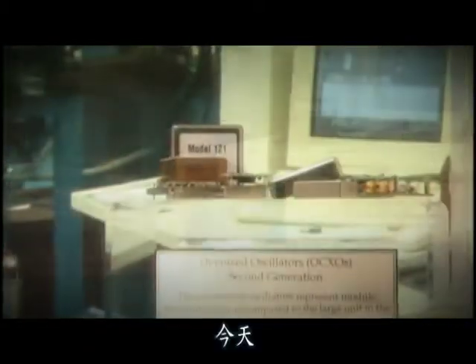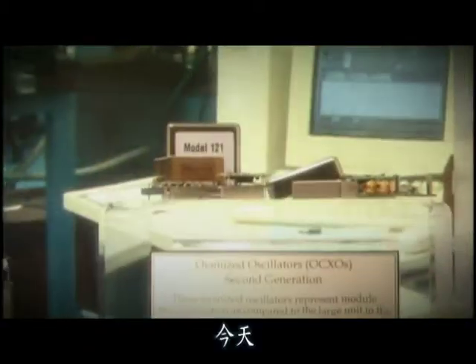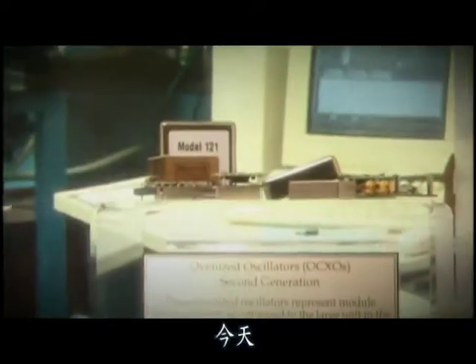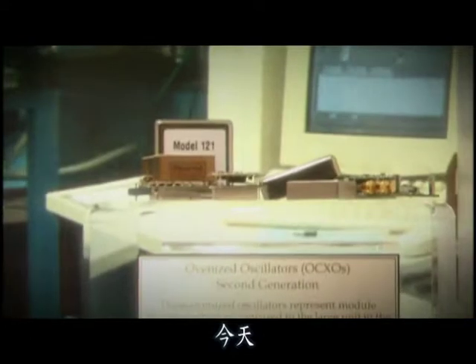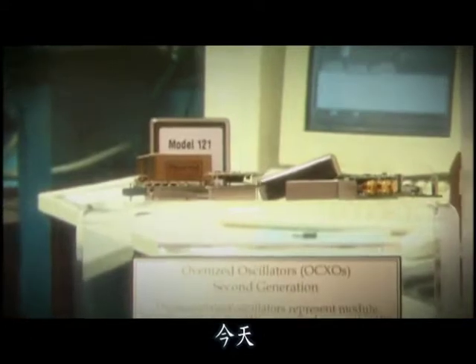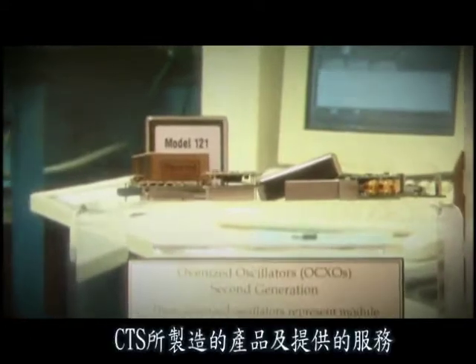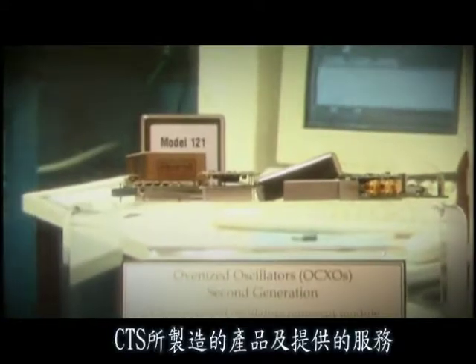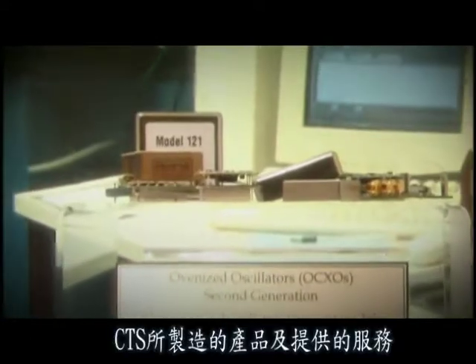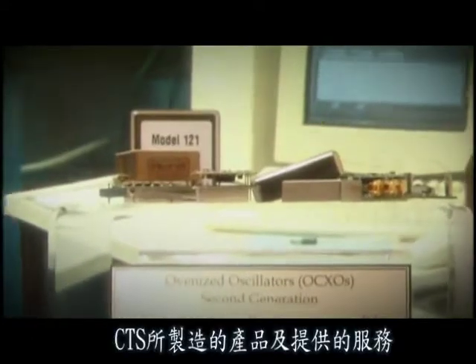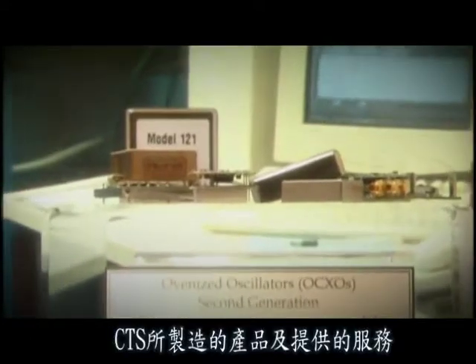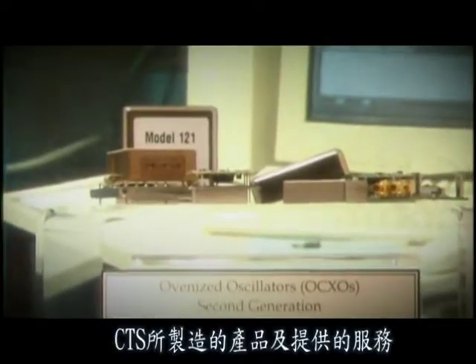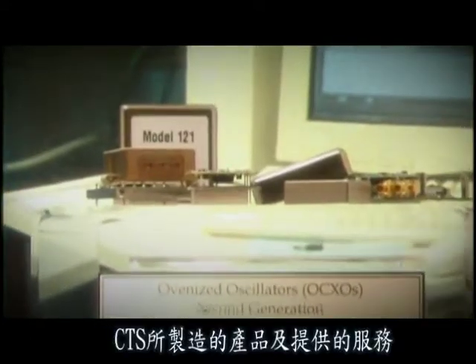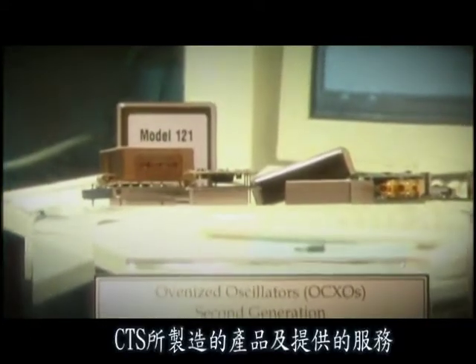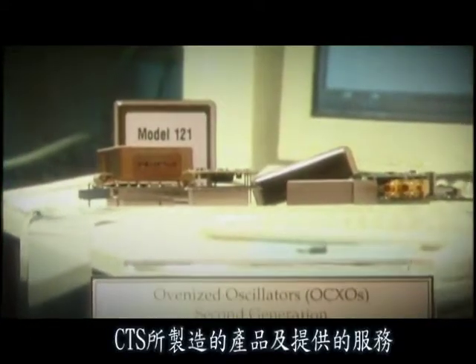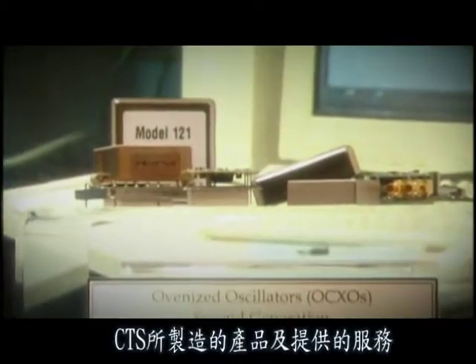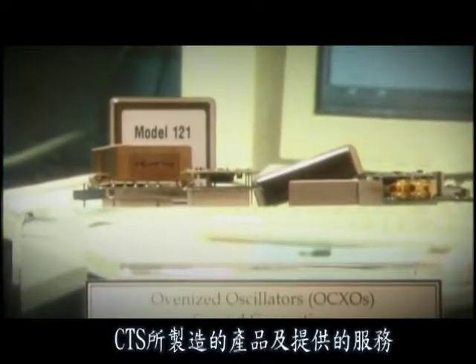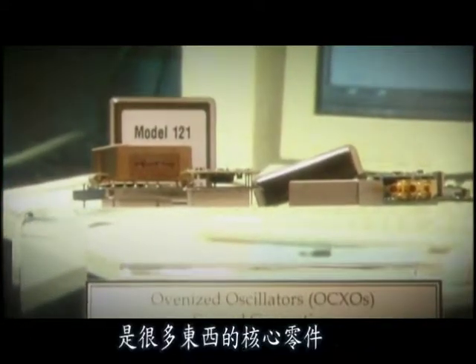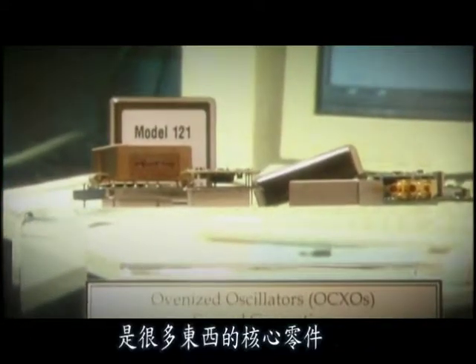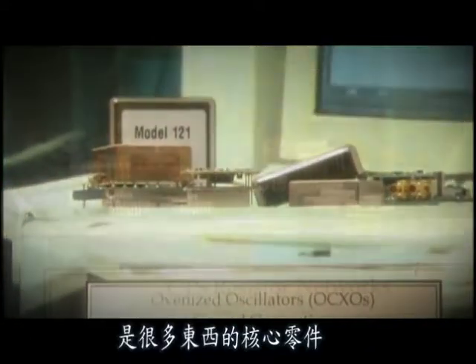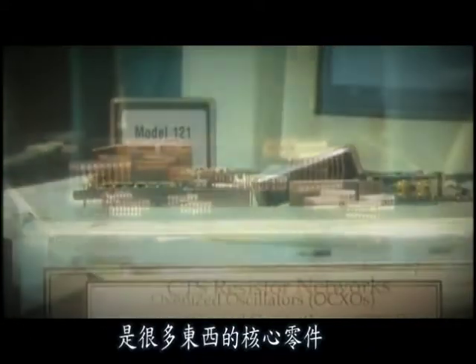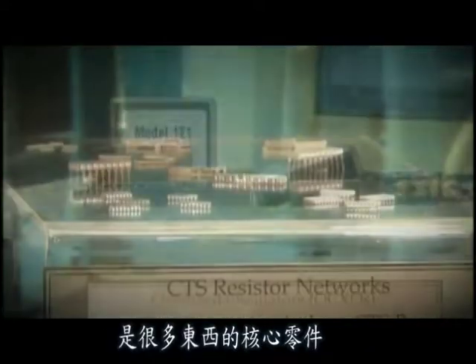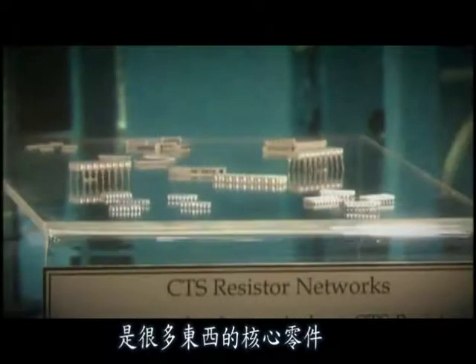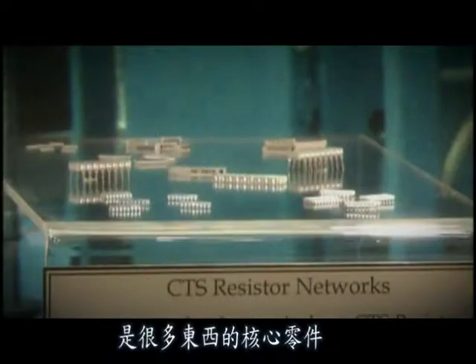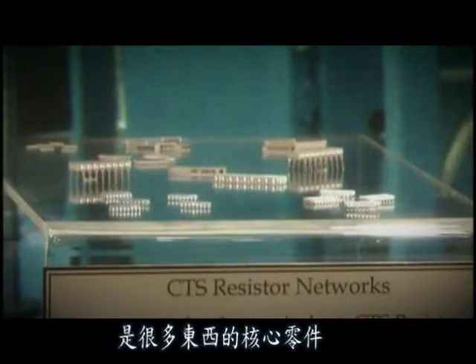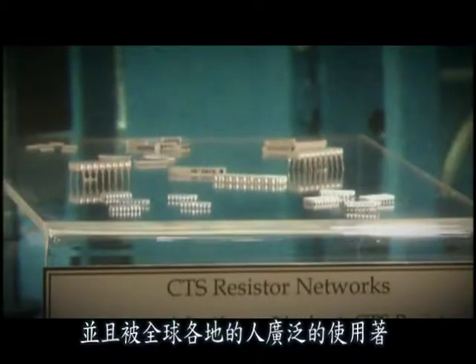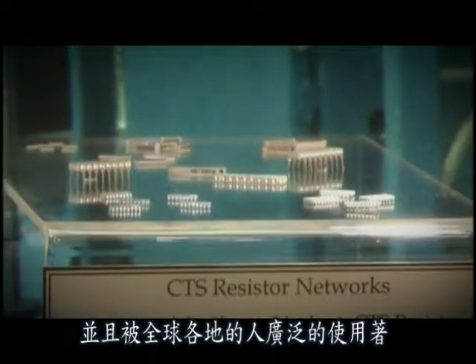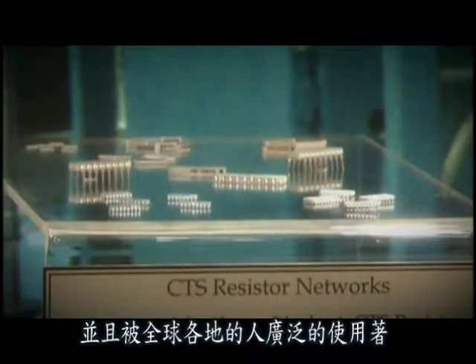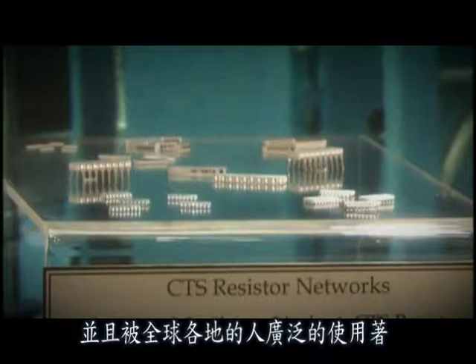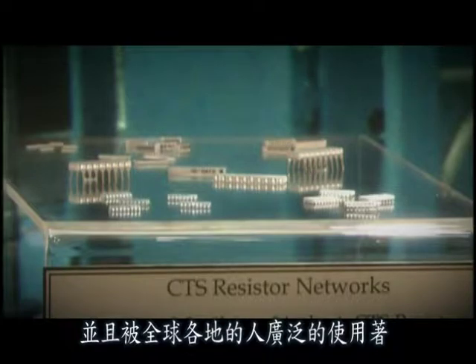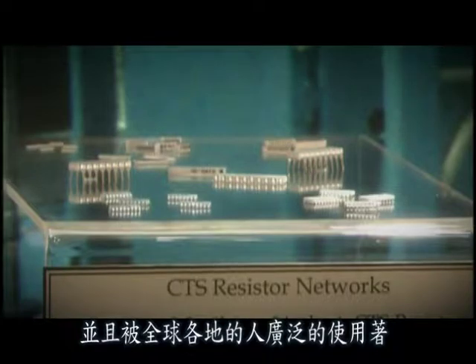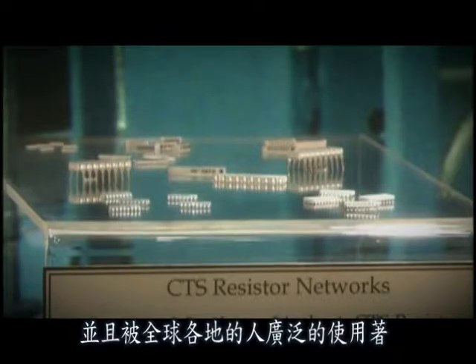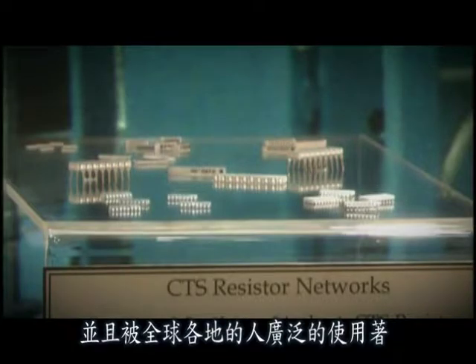Today, CTS produced products and services are core components of many products used by people around the globe.